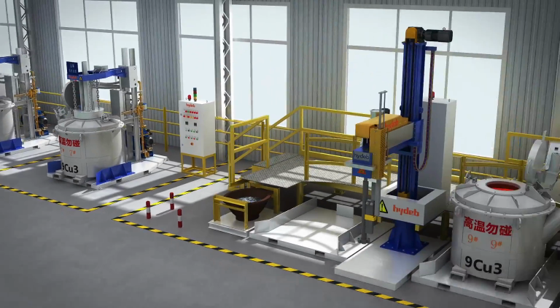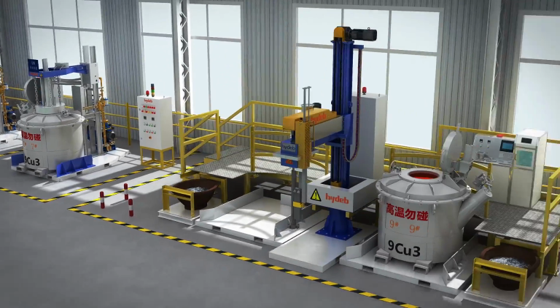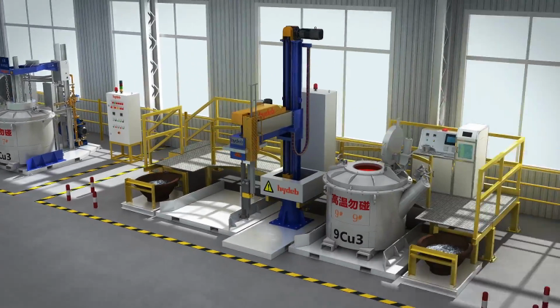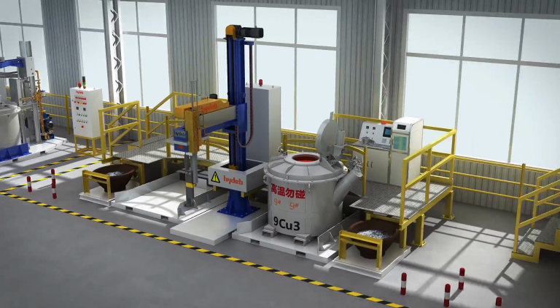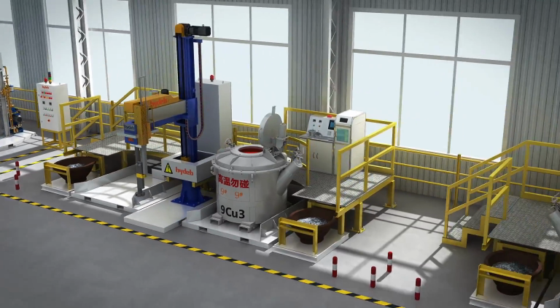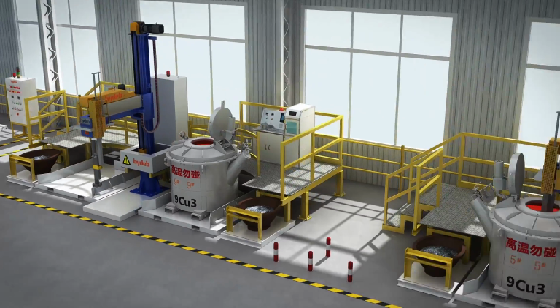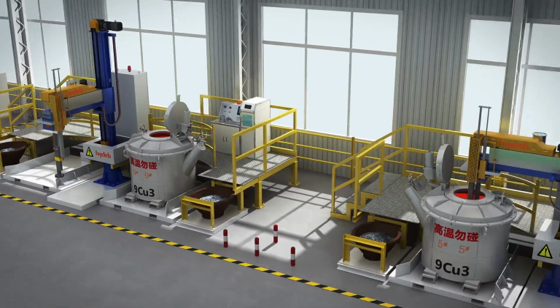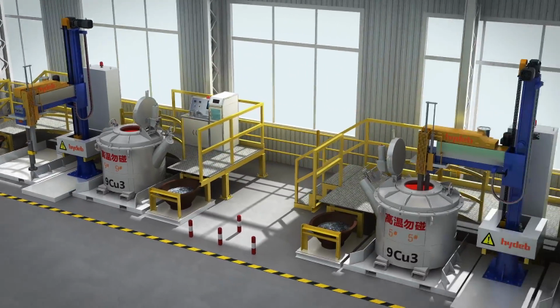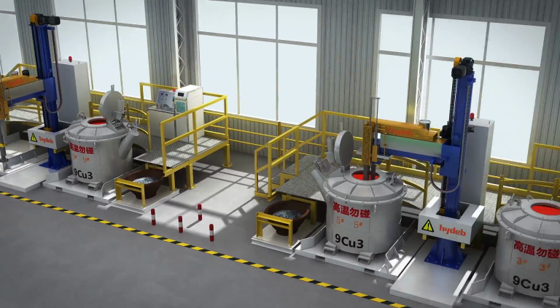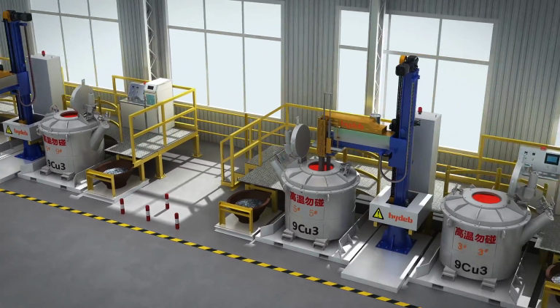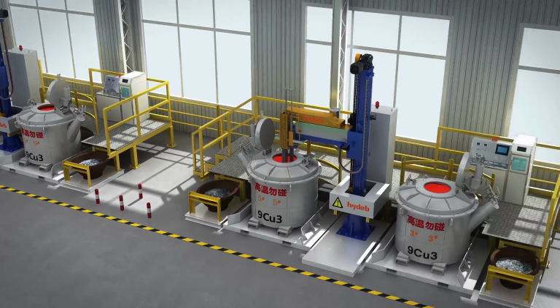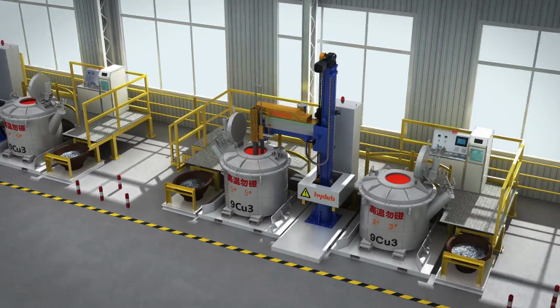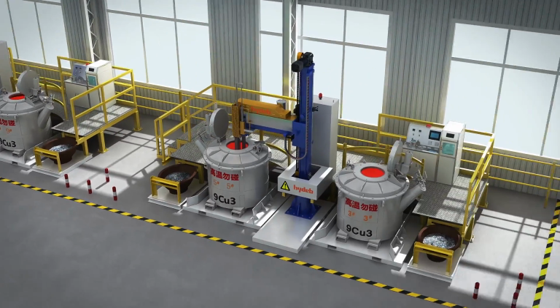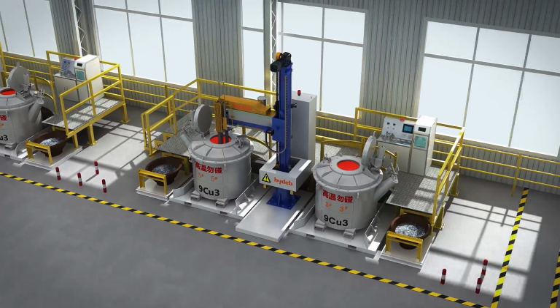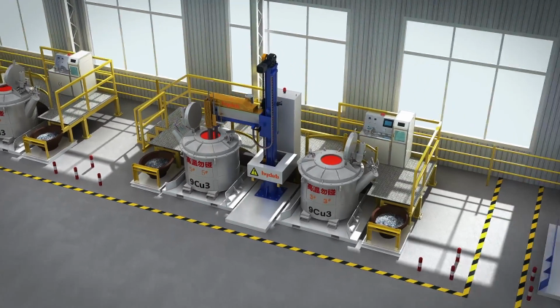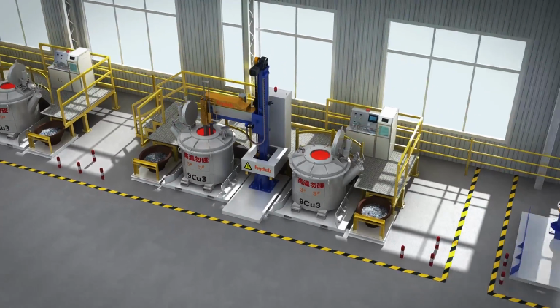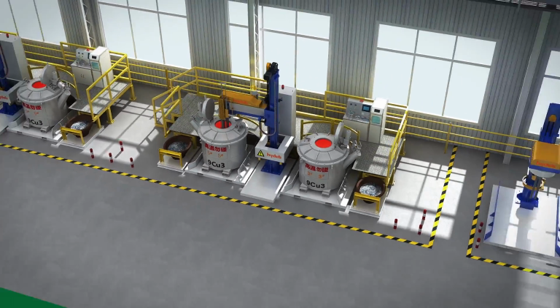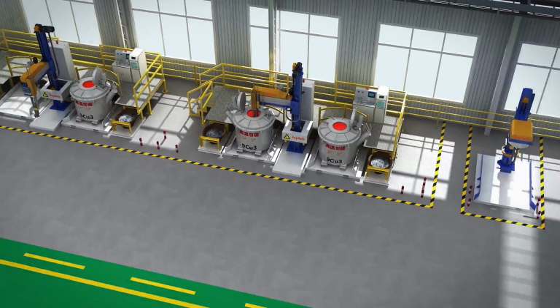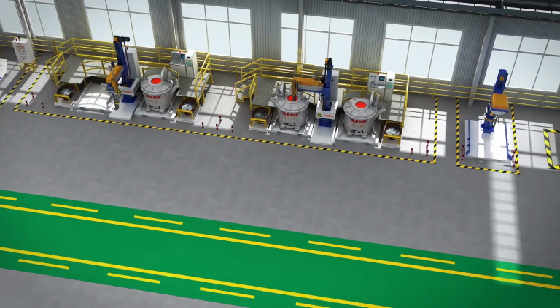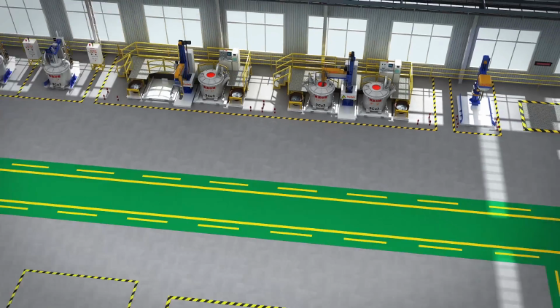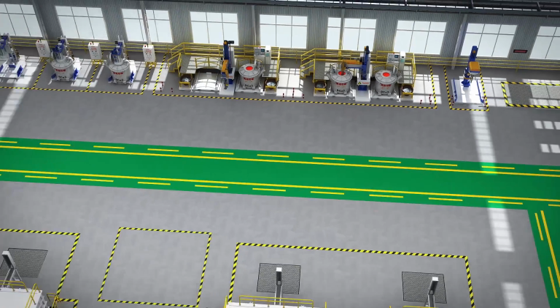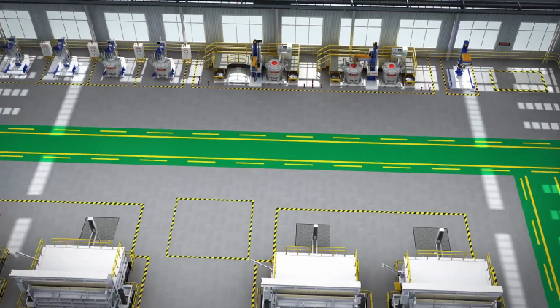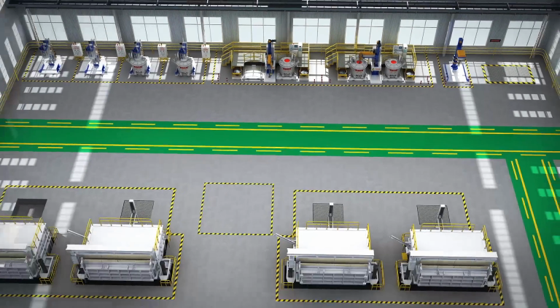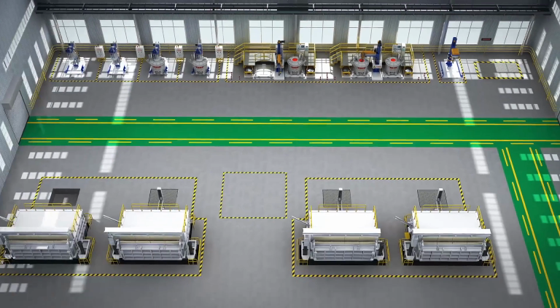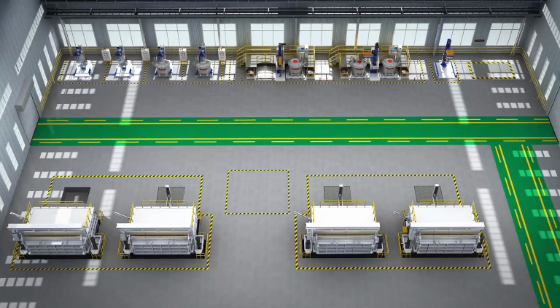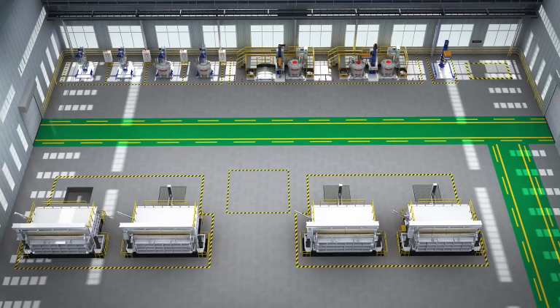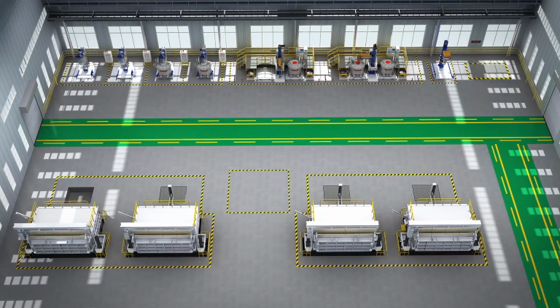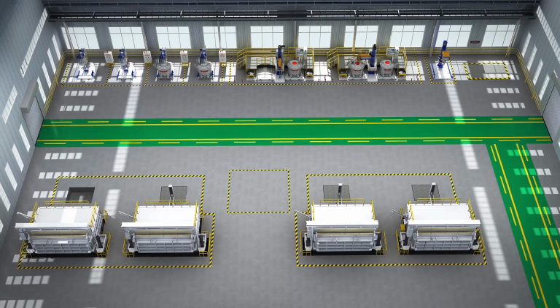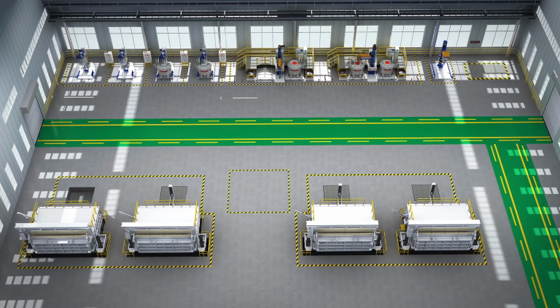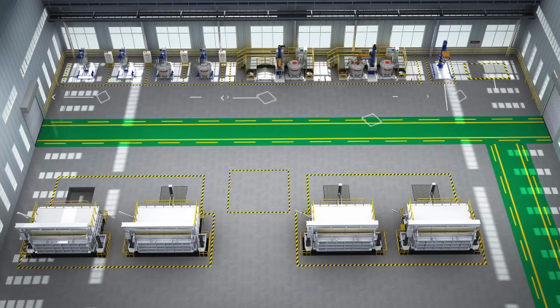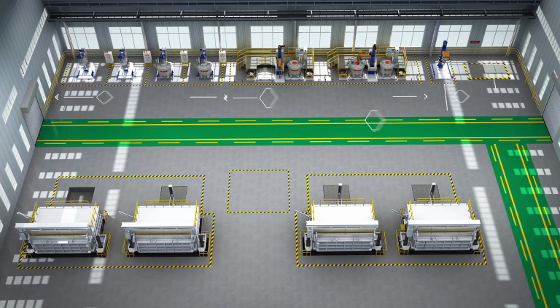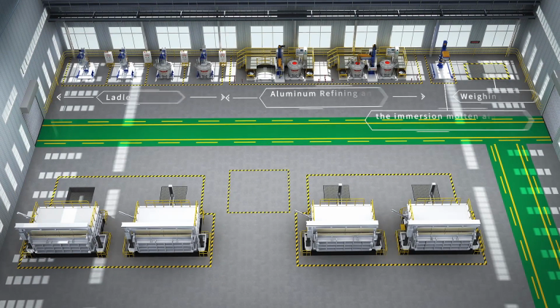Direct supply of motor aluminum in G9 Hi-Depth Thermotech Company Ltd.